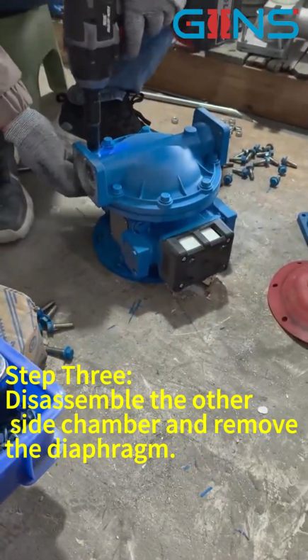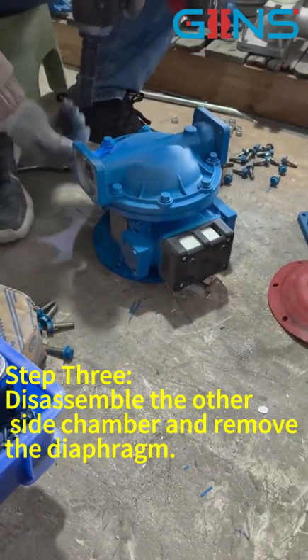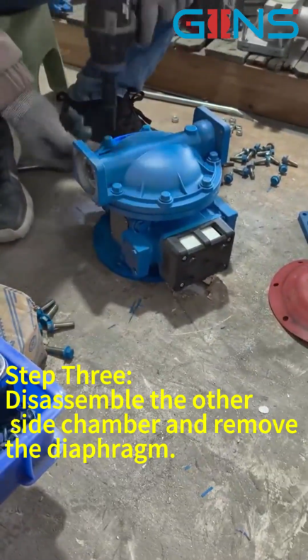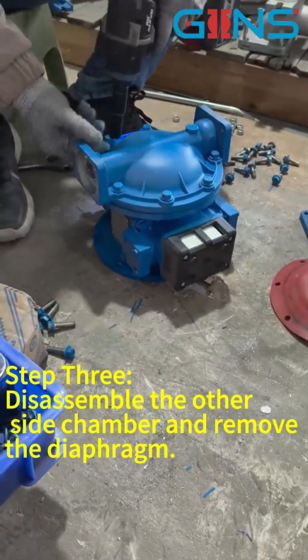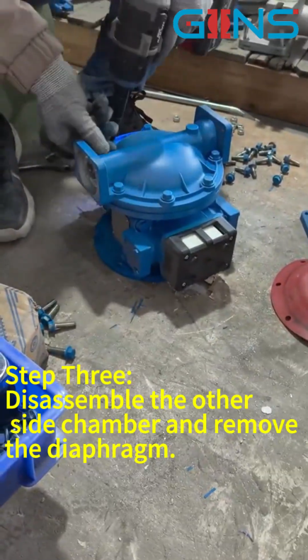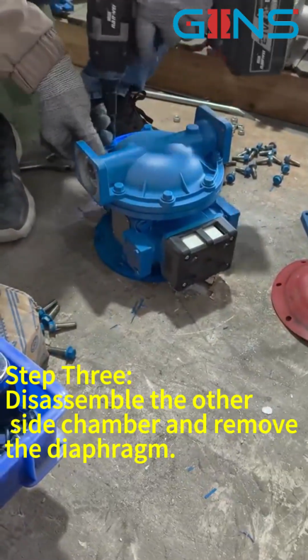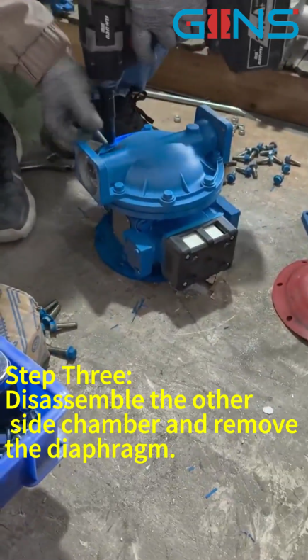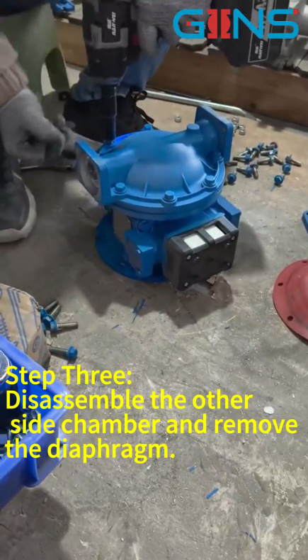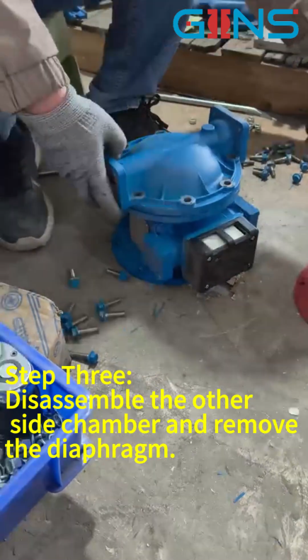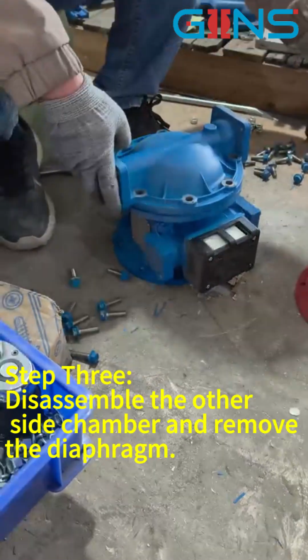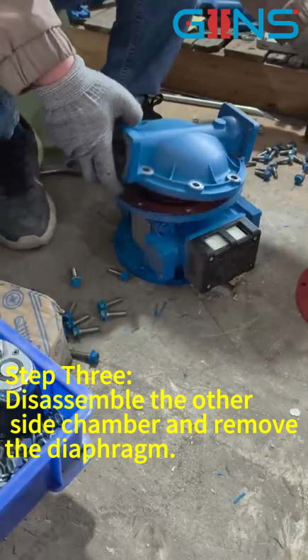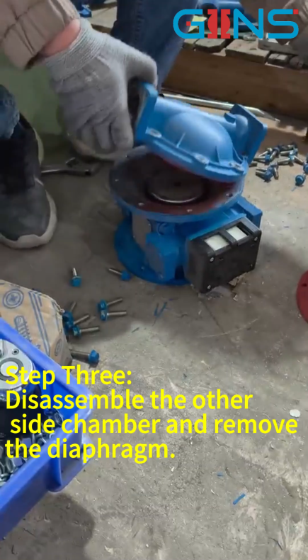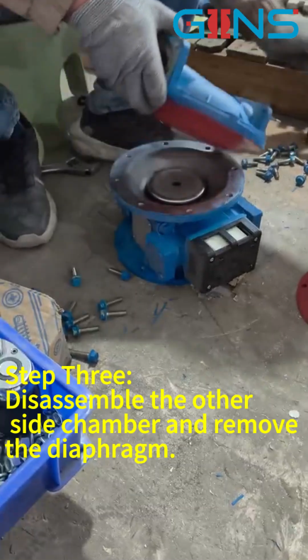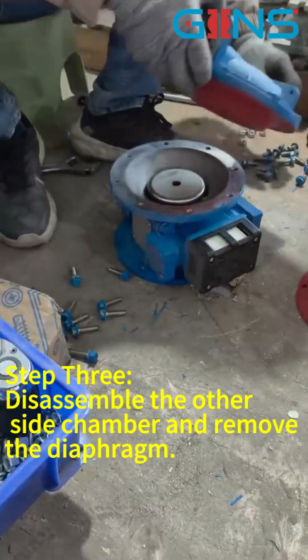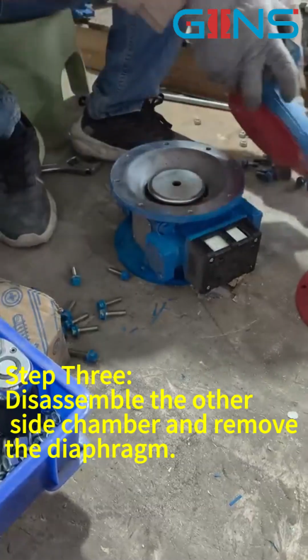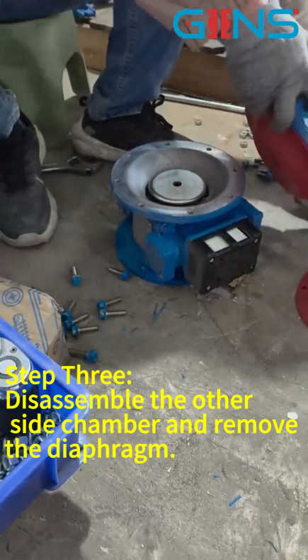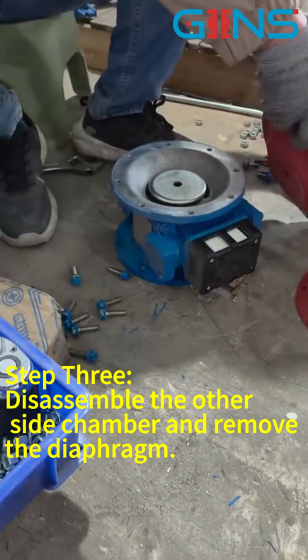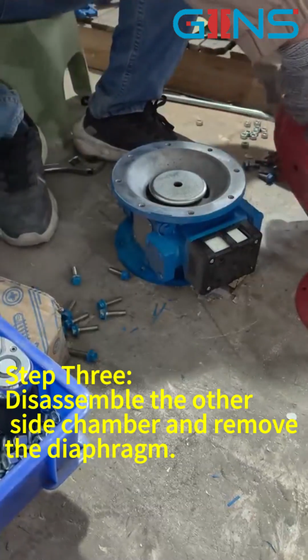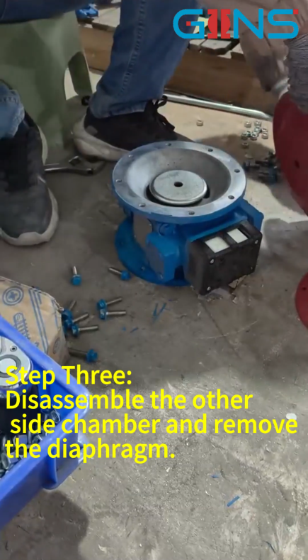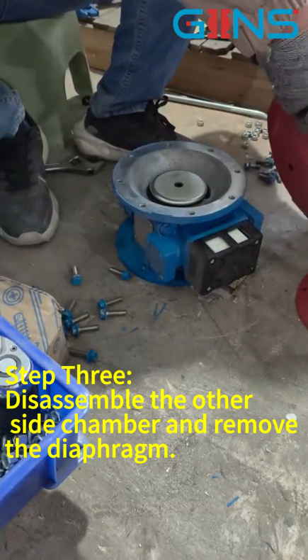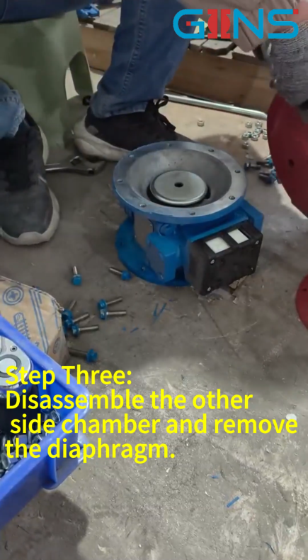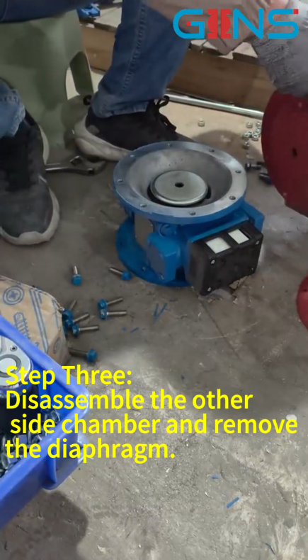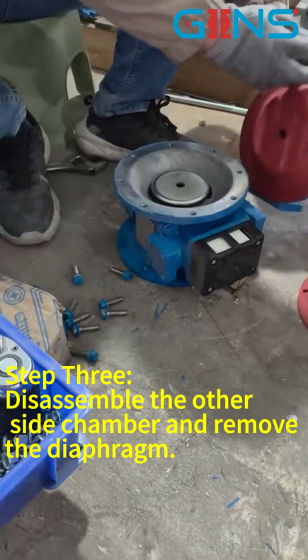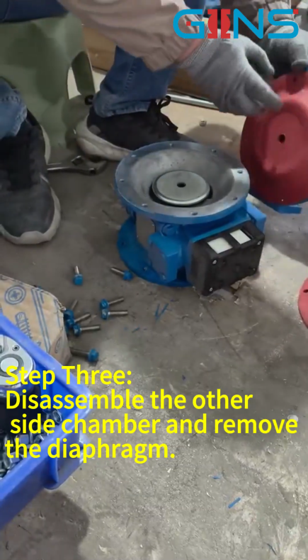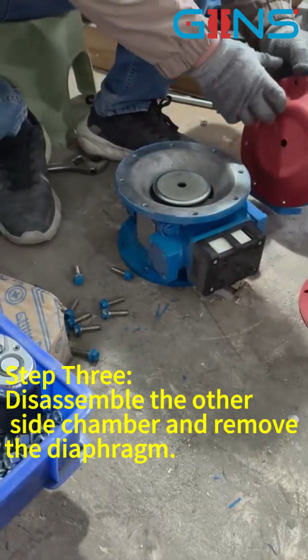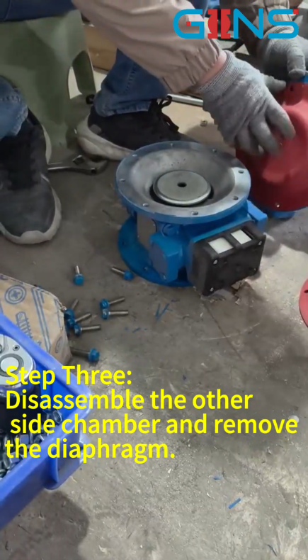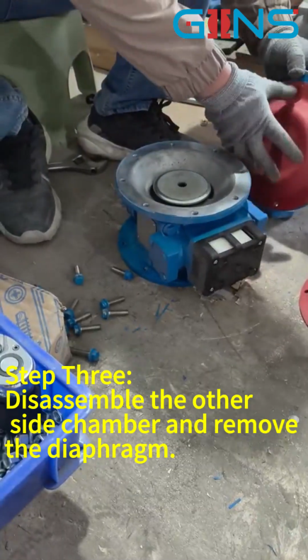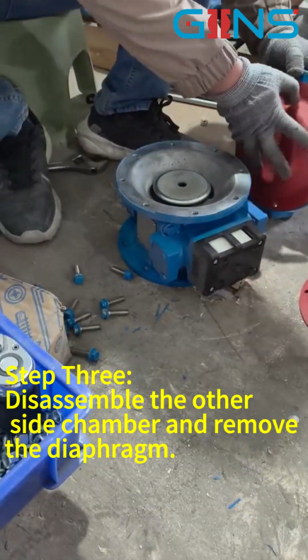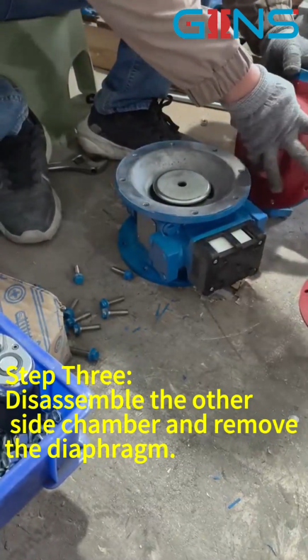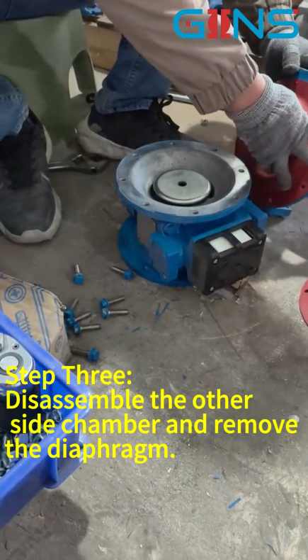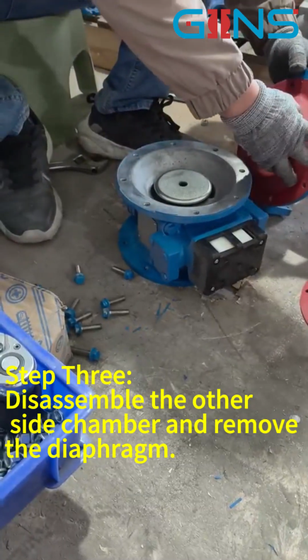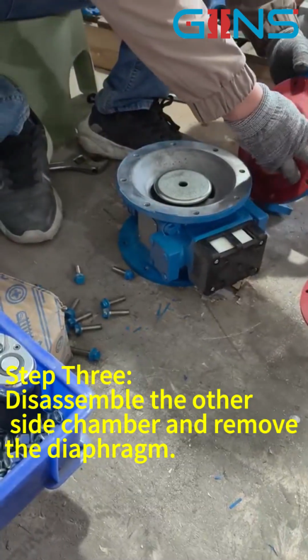Step 3: Disassemble the other side chamber and remove the diaphragm.